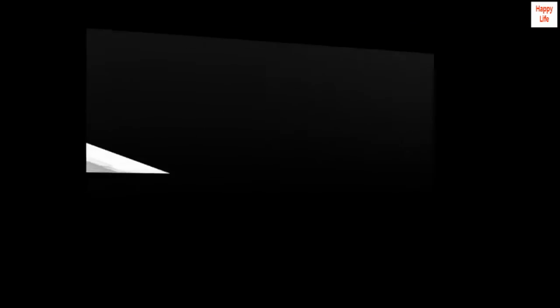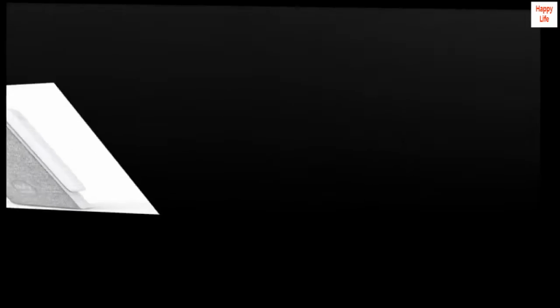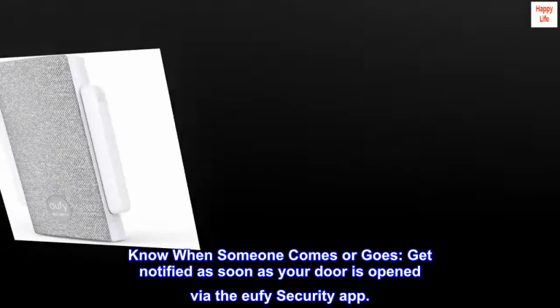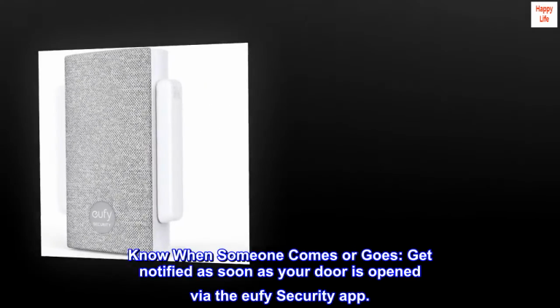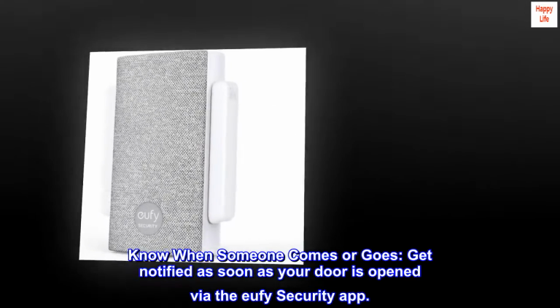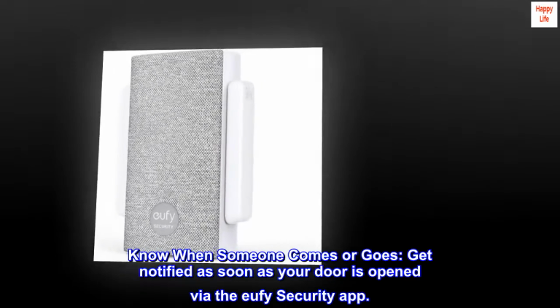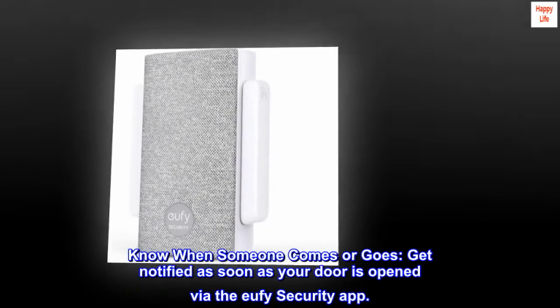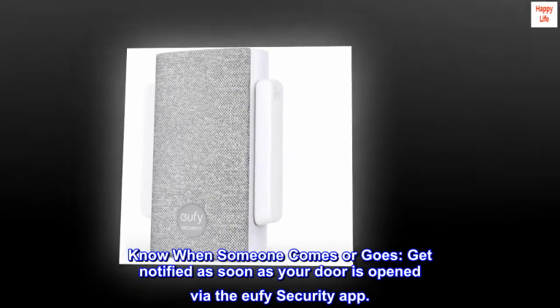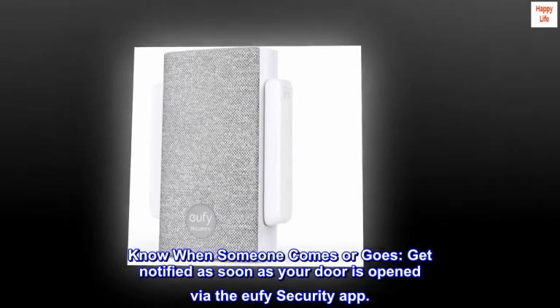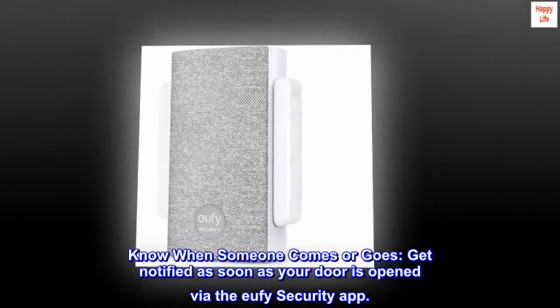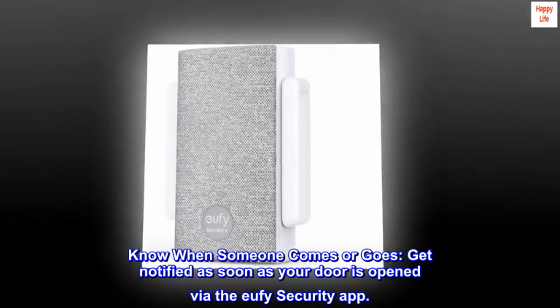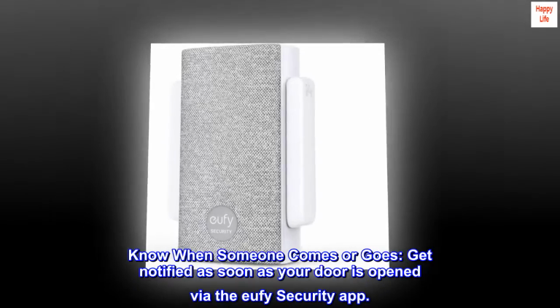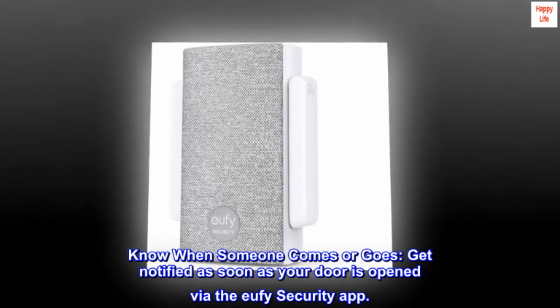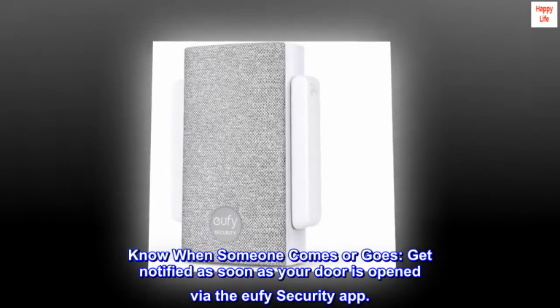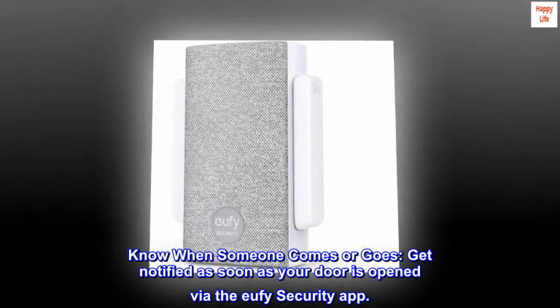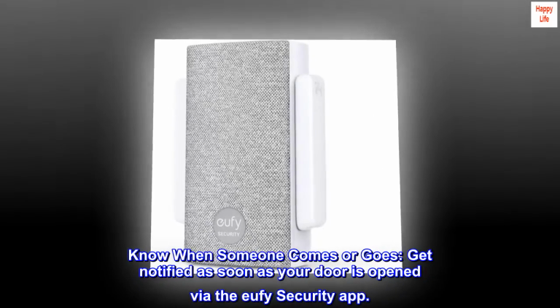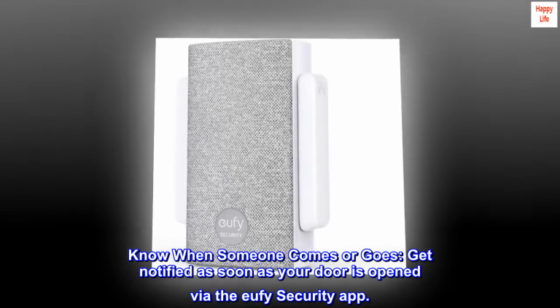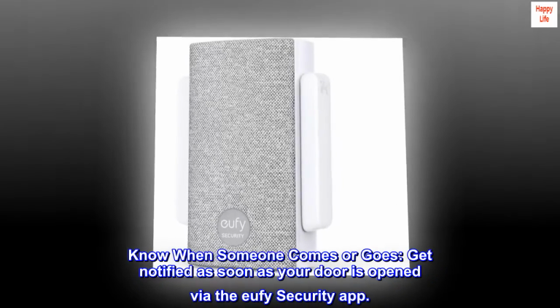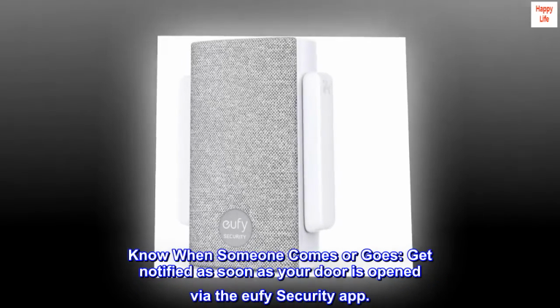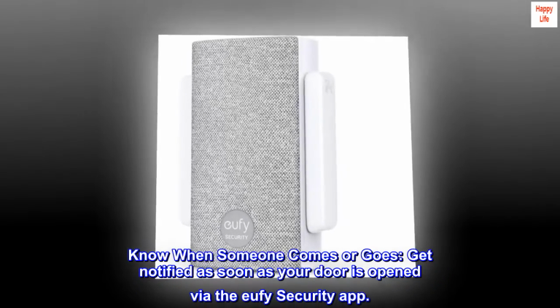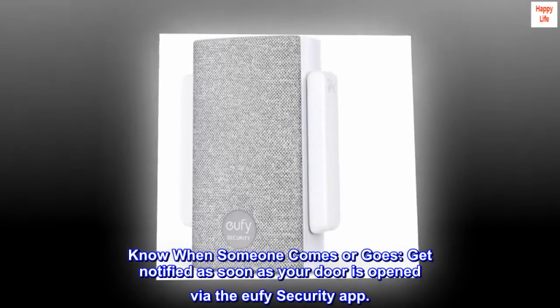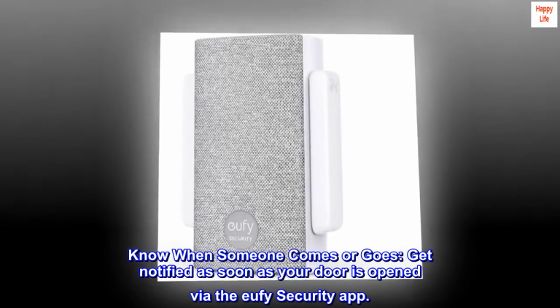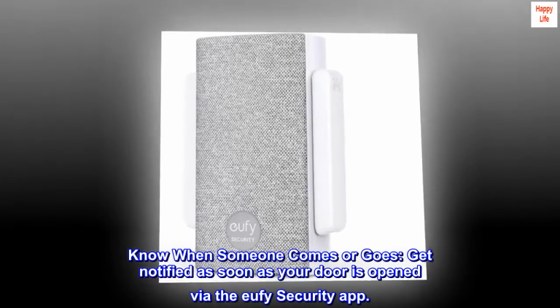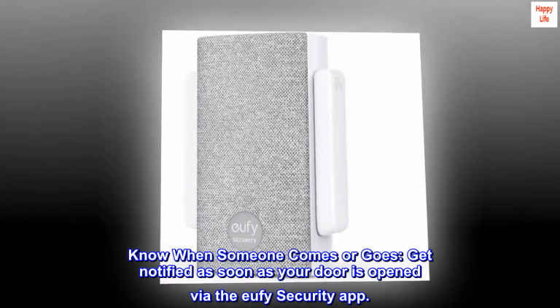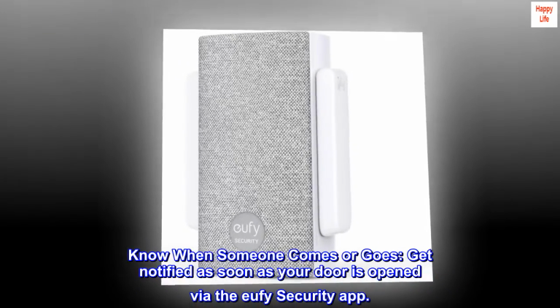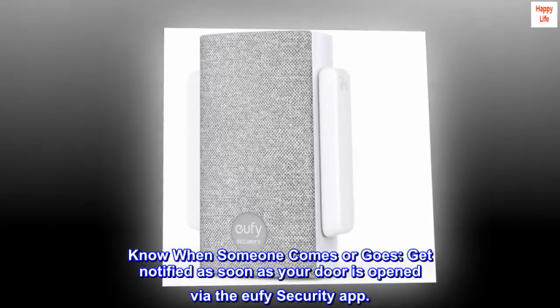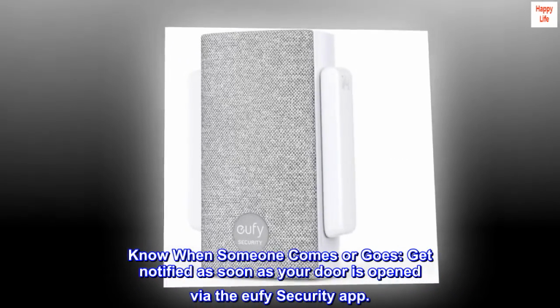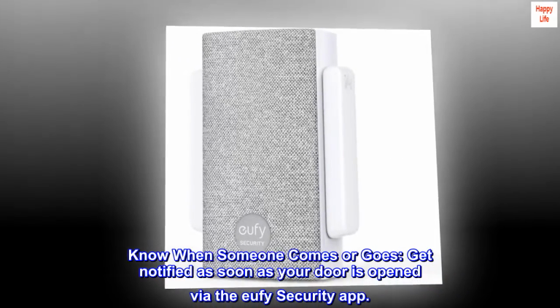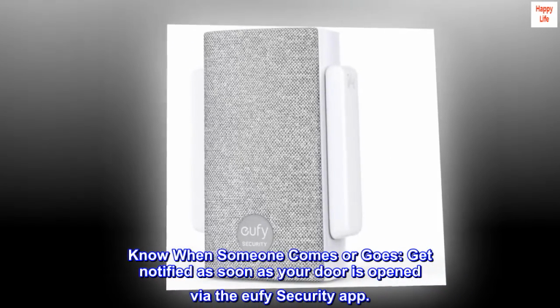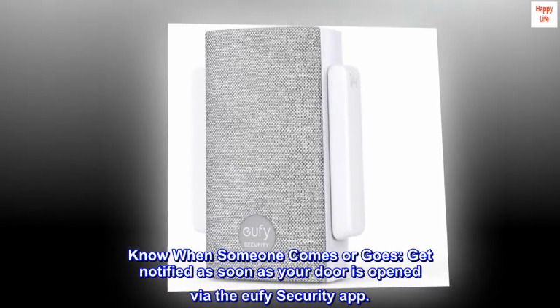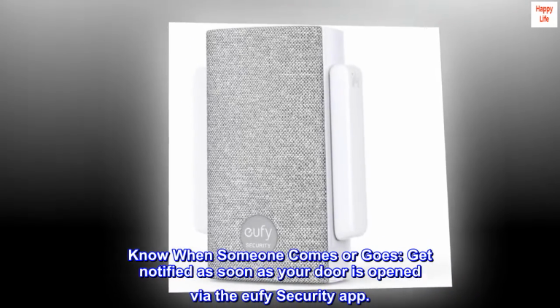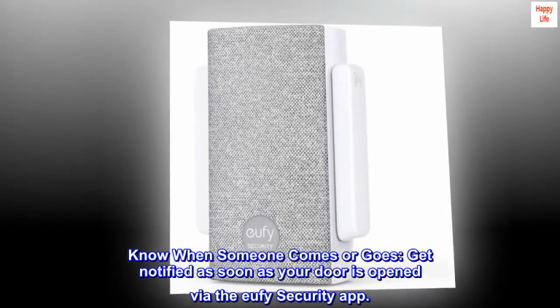Know when someone comes or goes. Get notified as soon as your door is opened via the Eufy Security app.